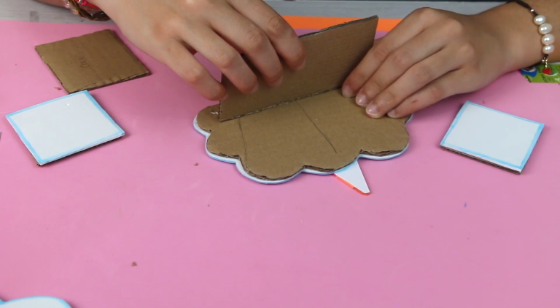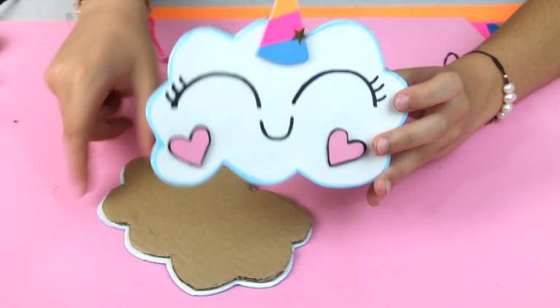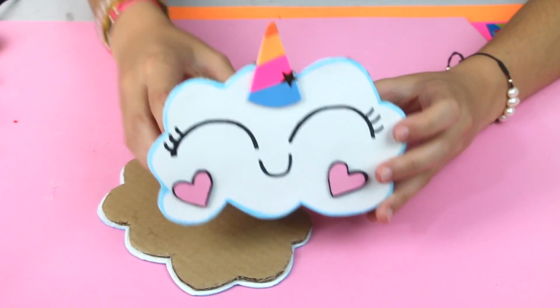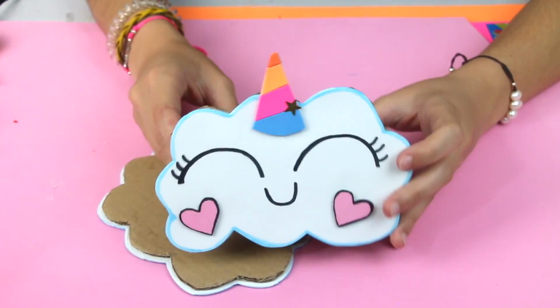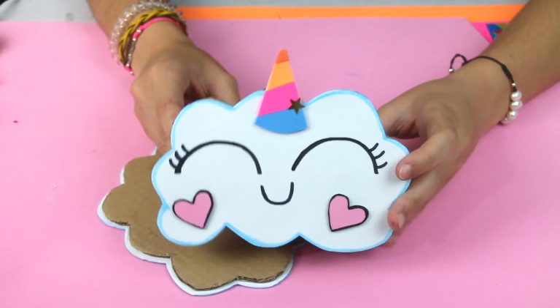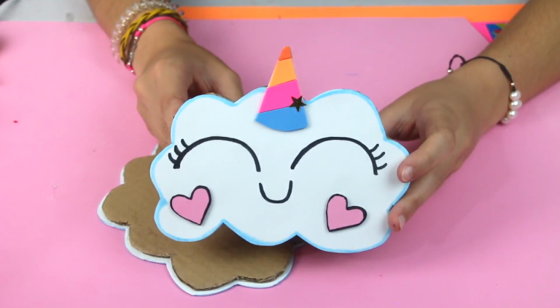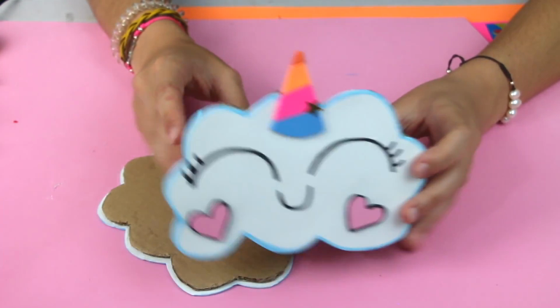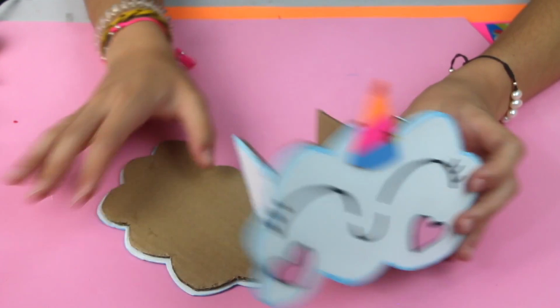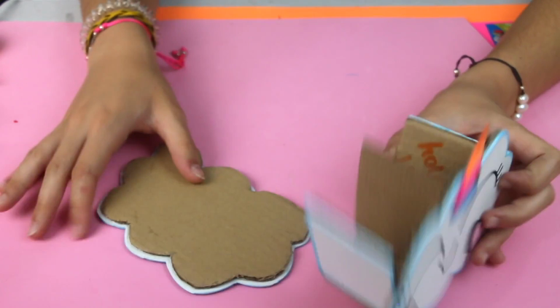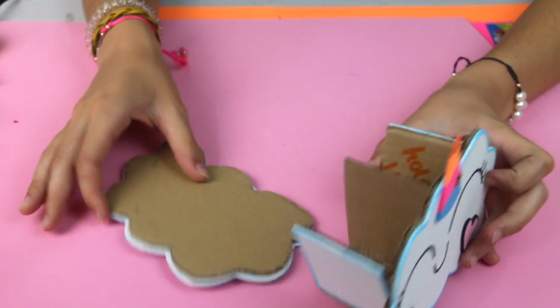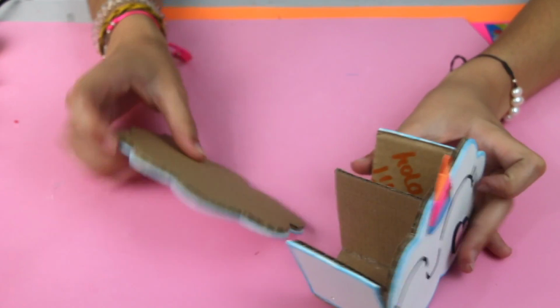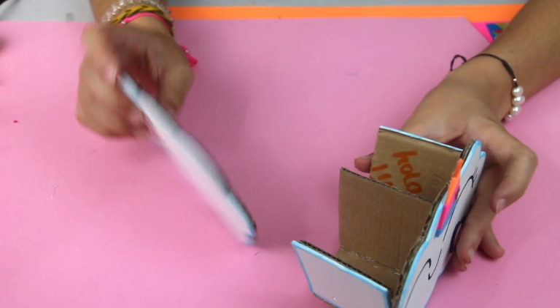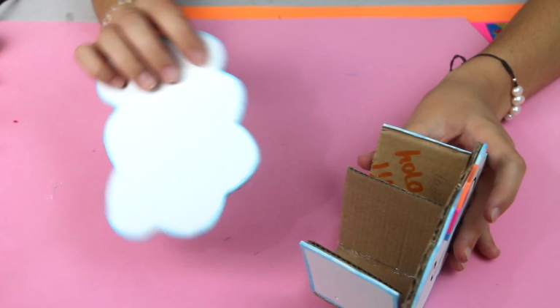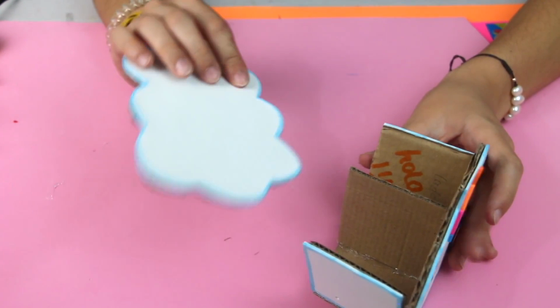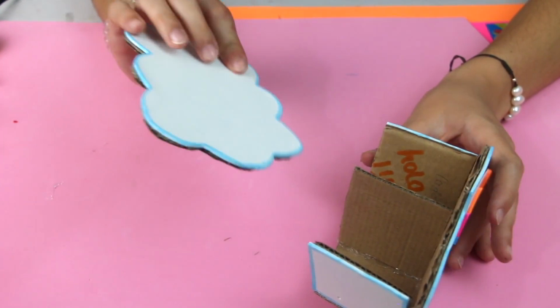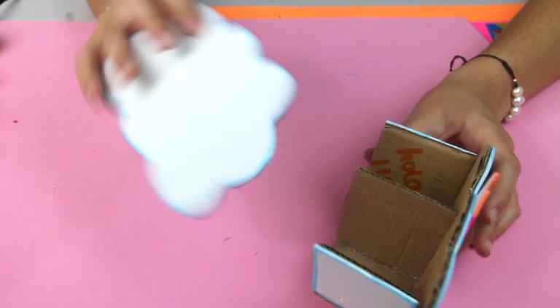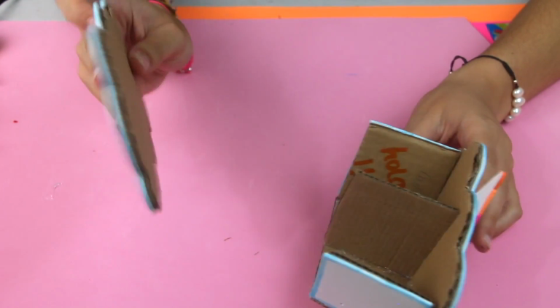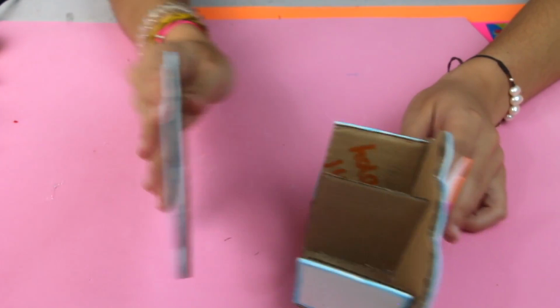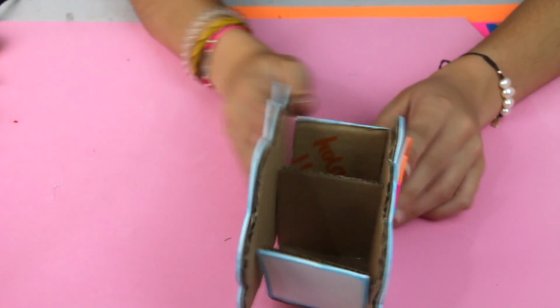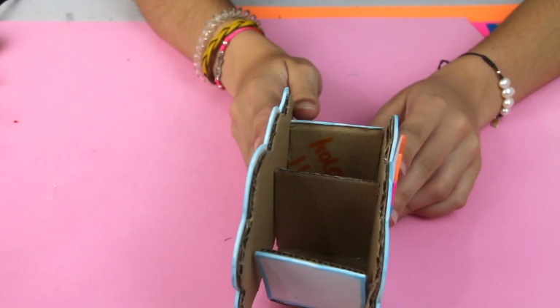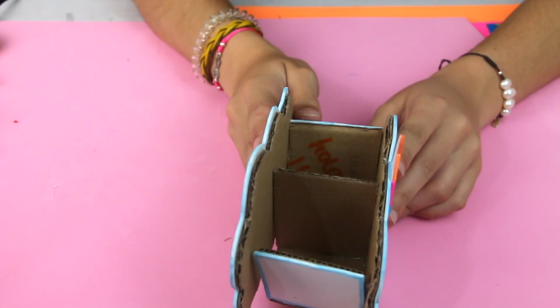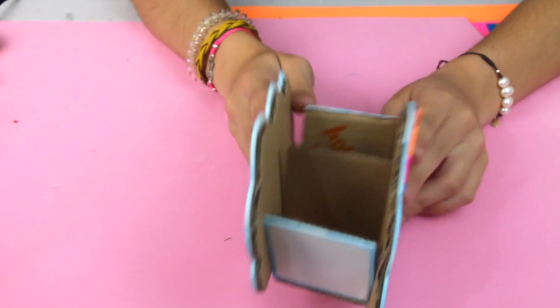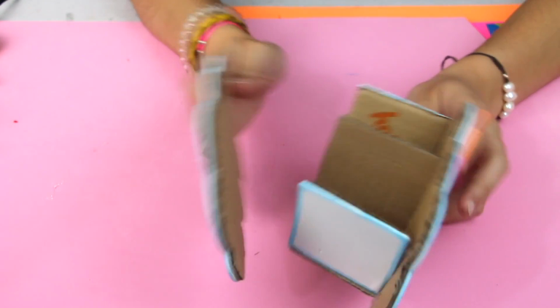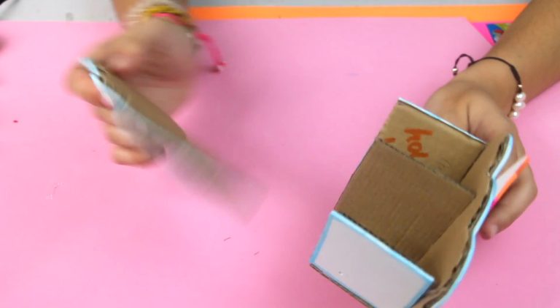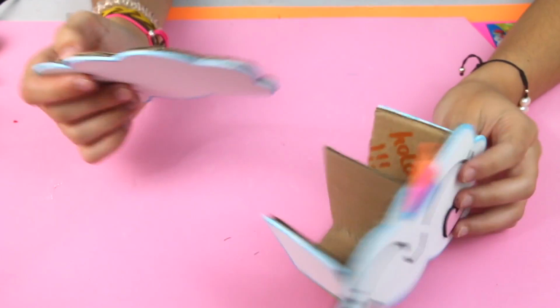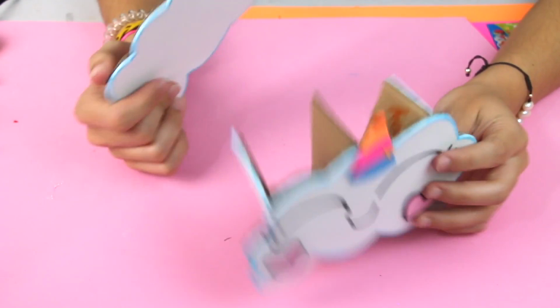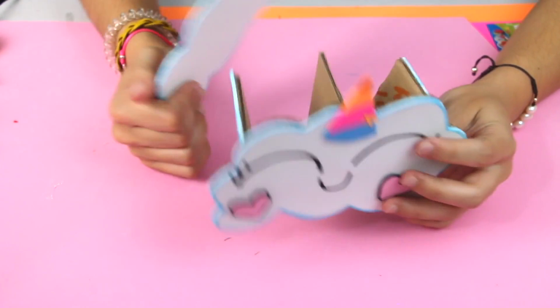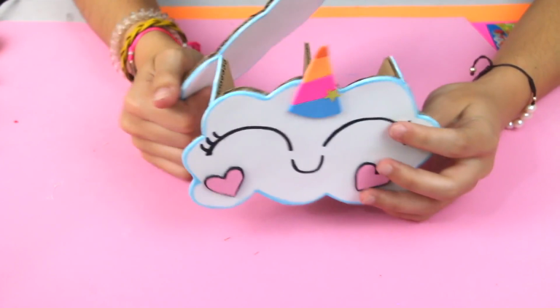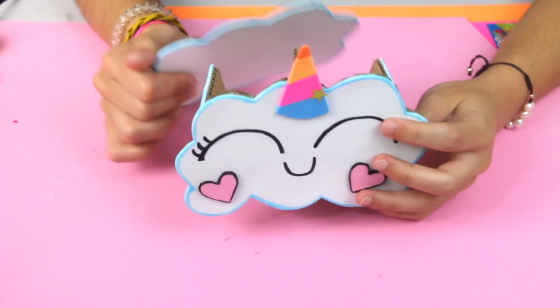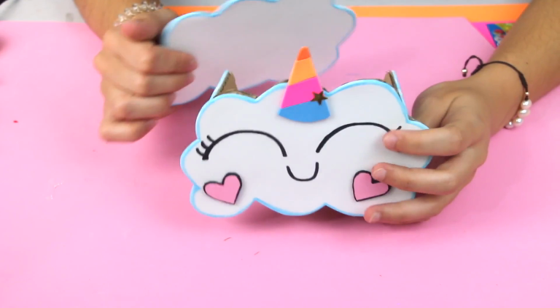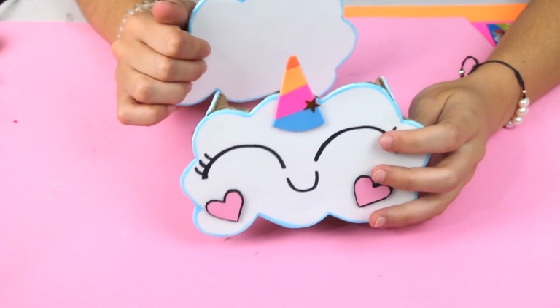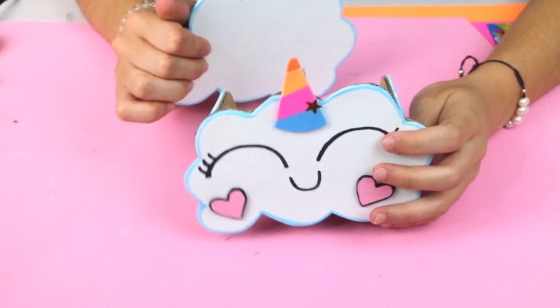We have nearly finished — we only need to stick this last piece here, and that is it.